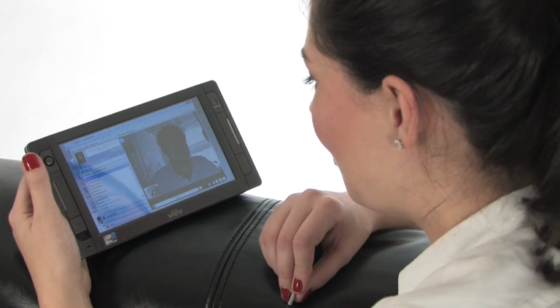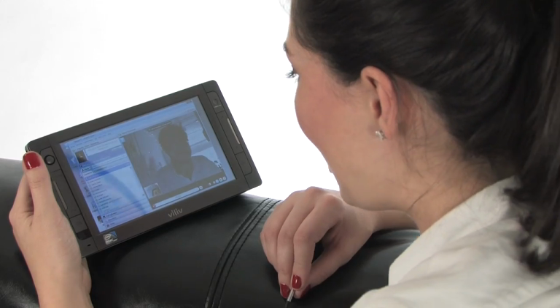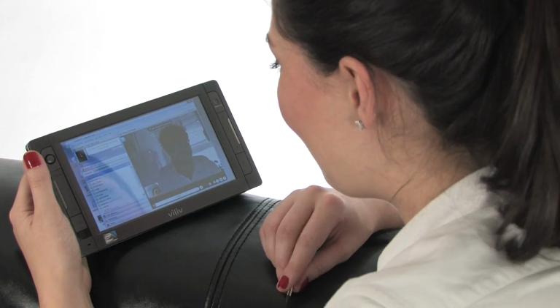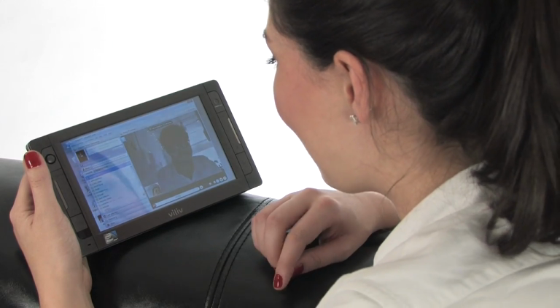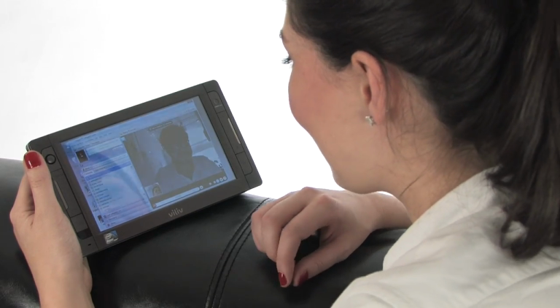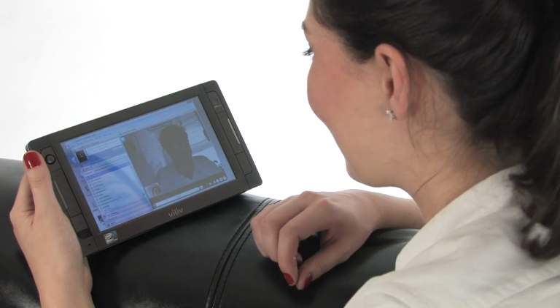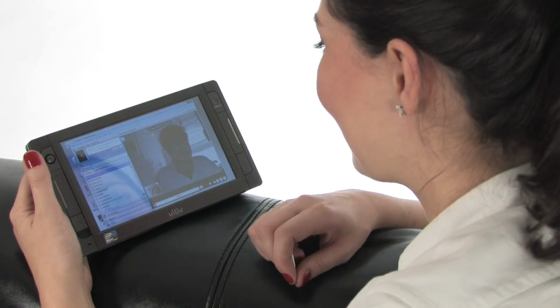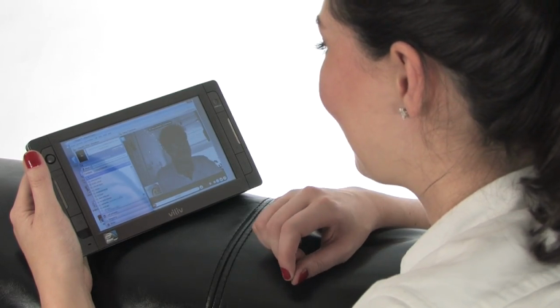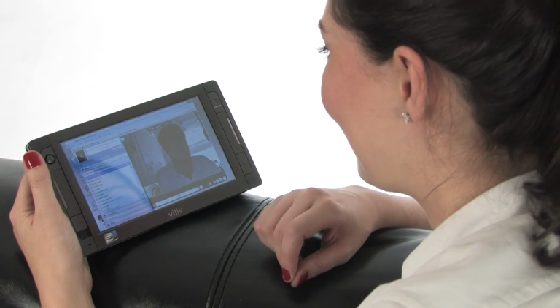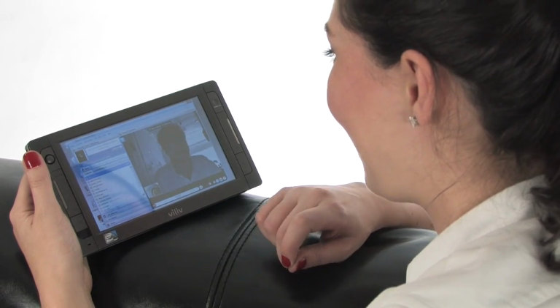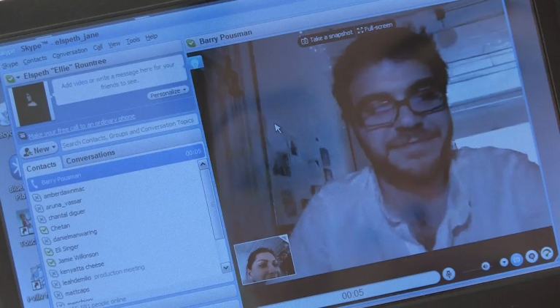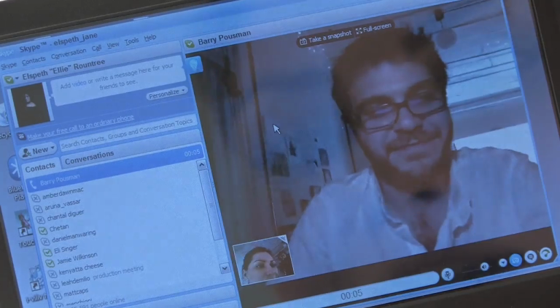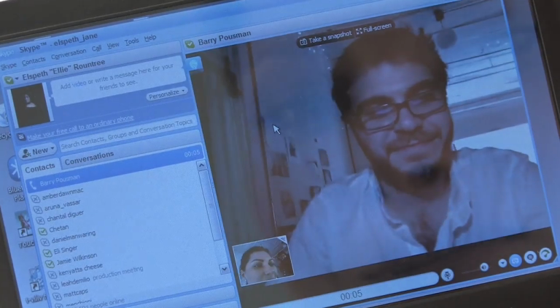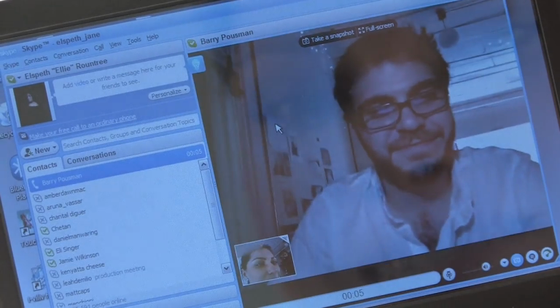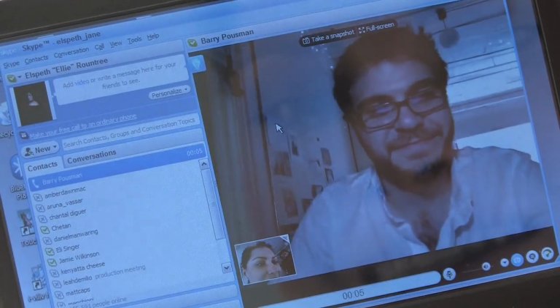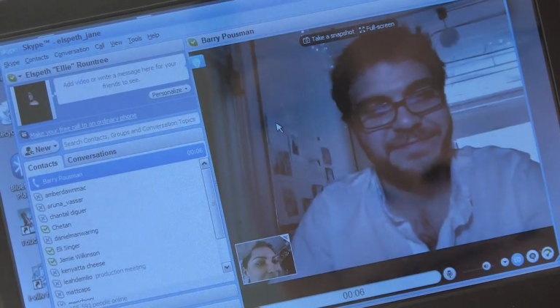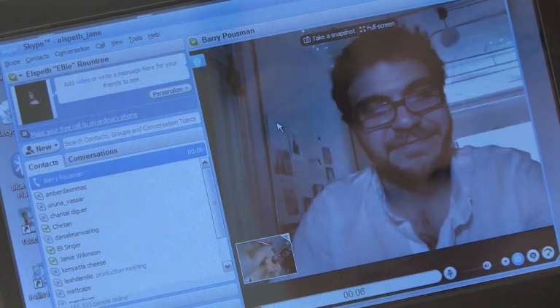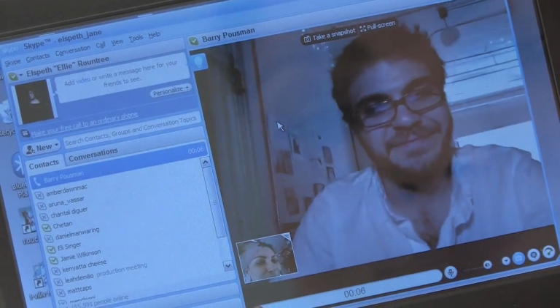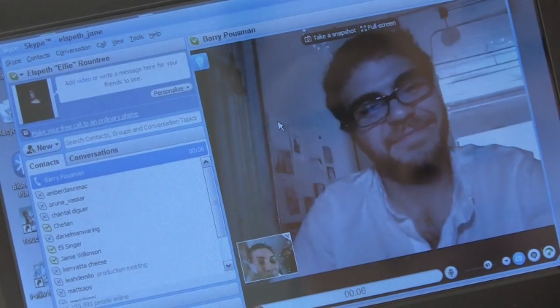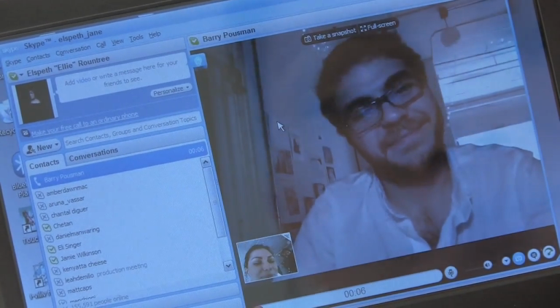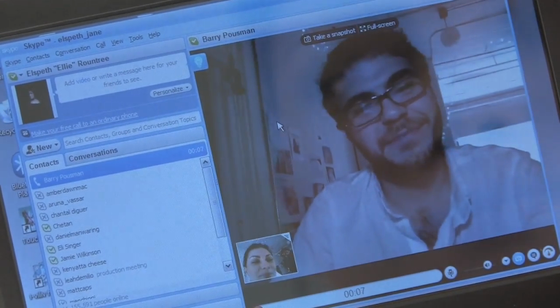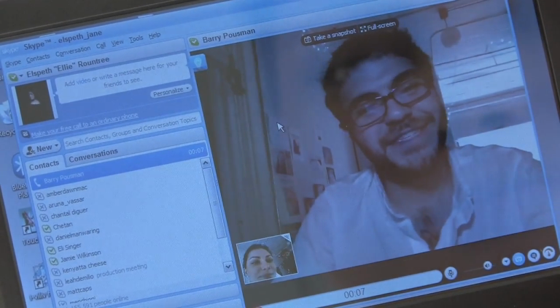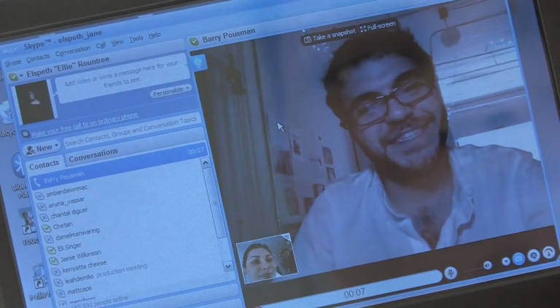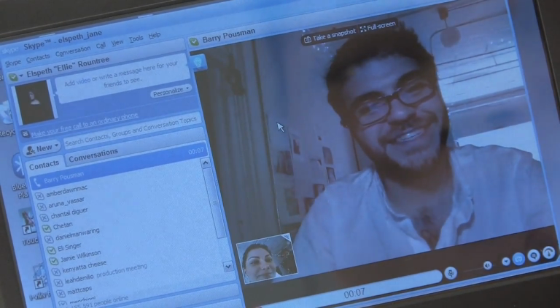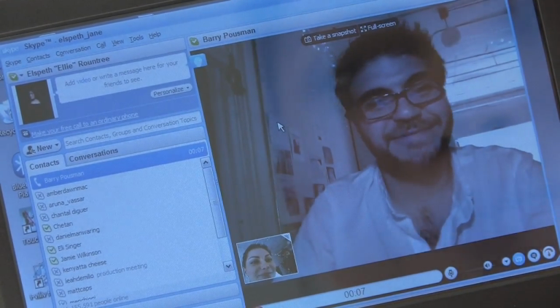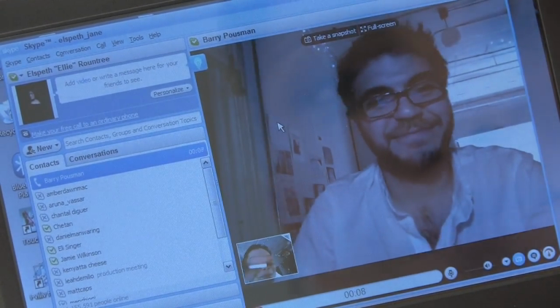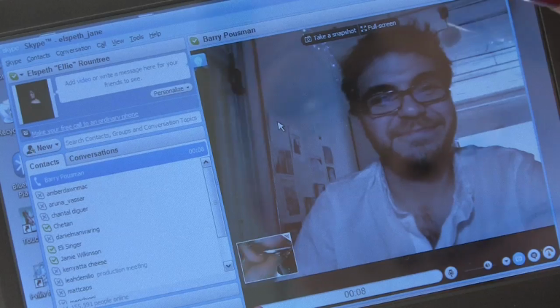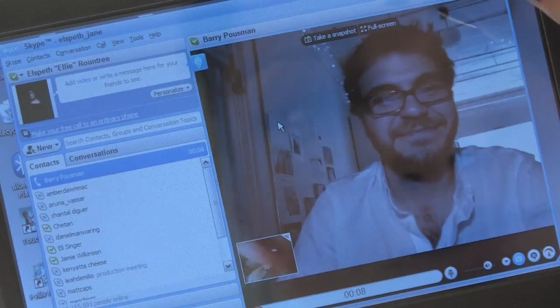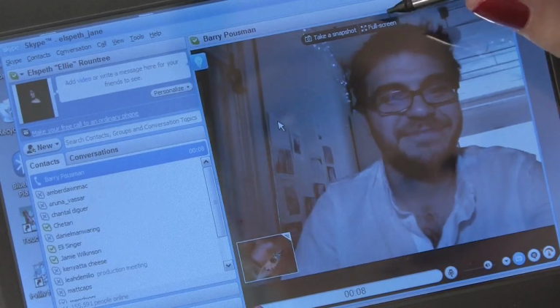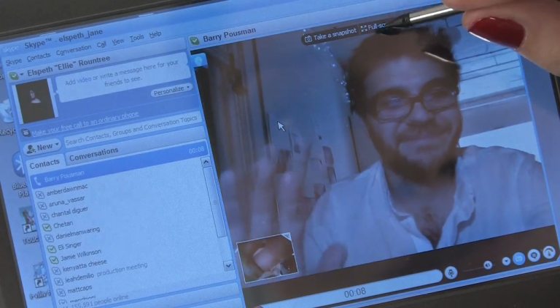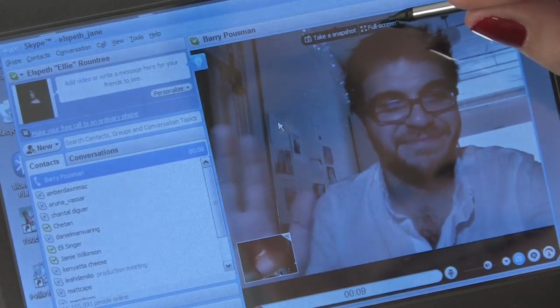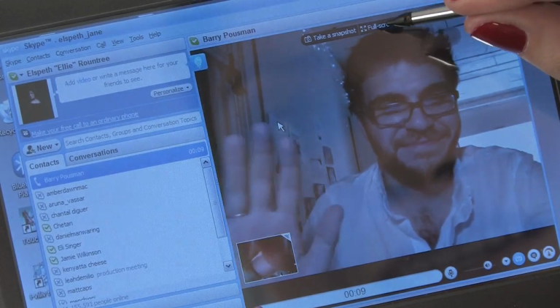Barry! Hey, Barry. Hey, Barry. What's up? Hi, Mike. Alright, I'll see you later.